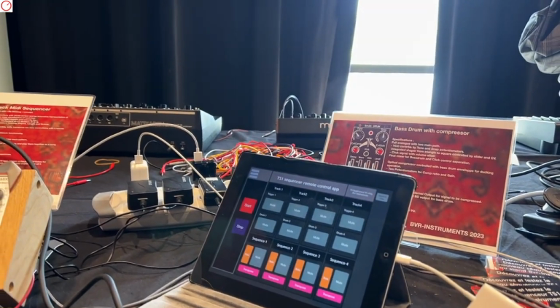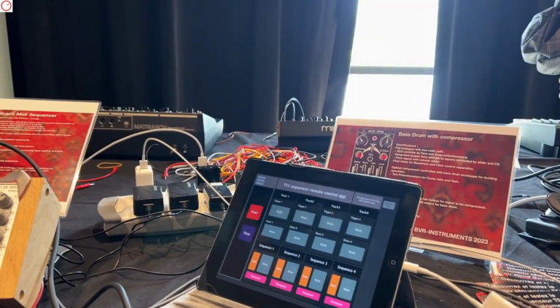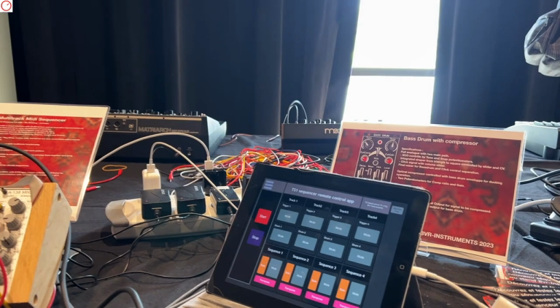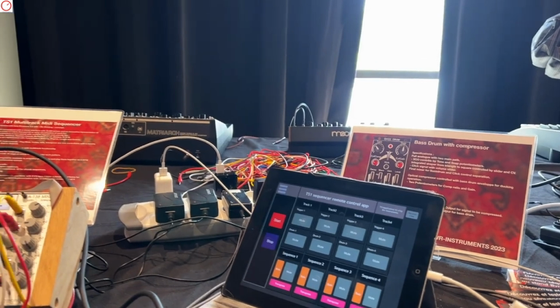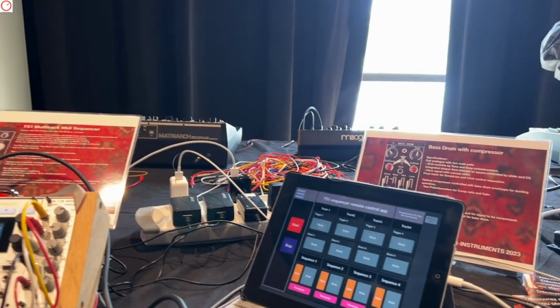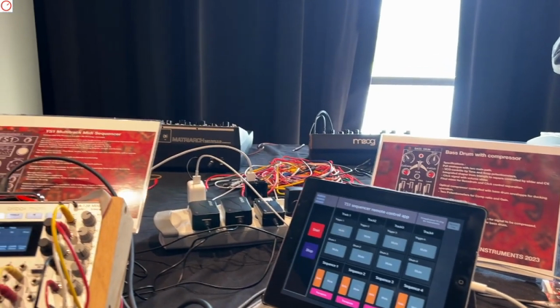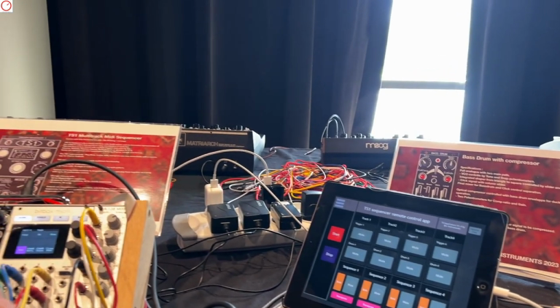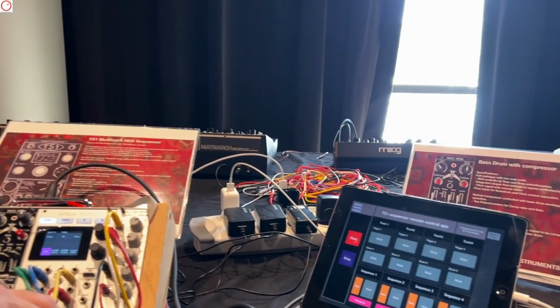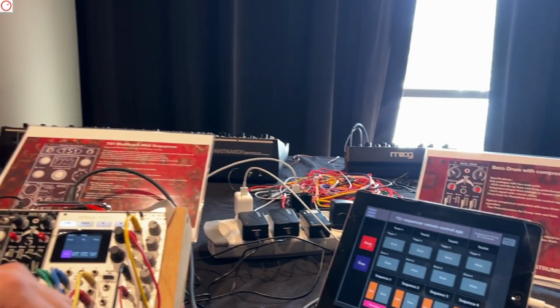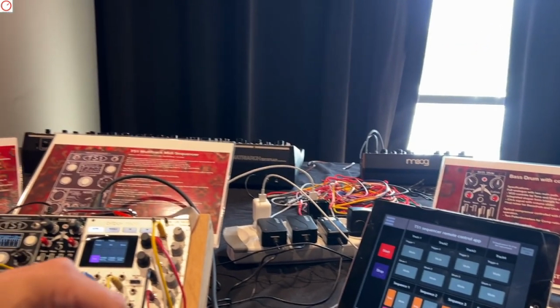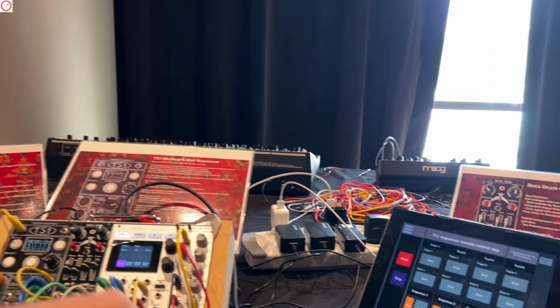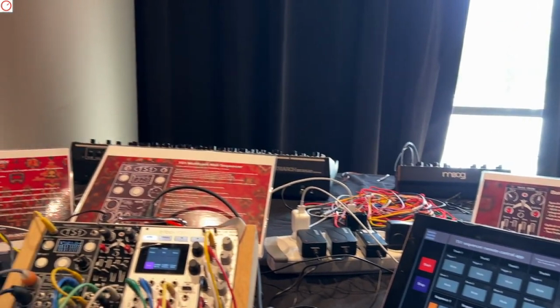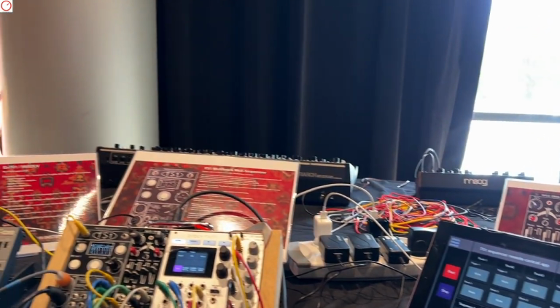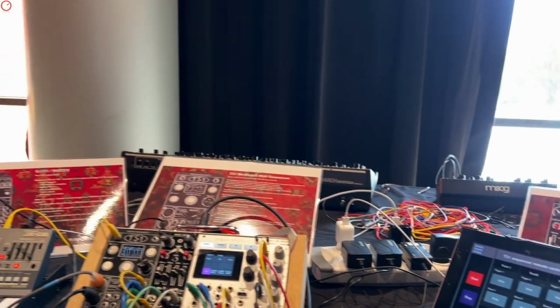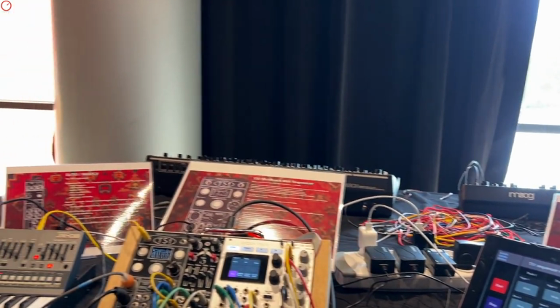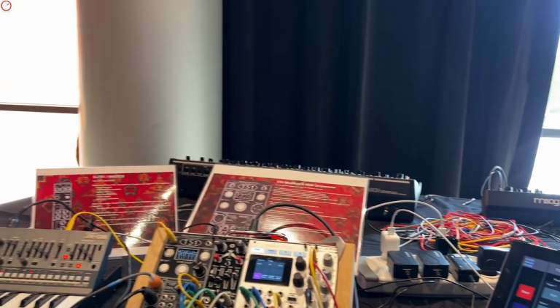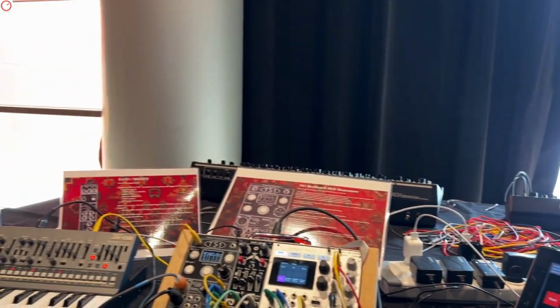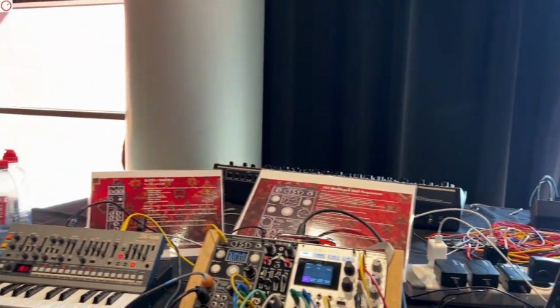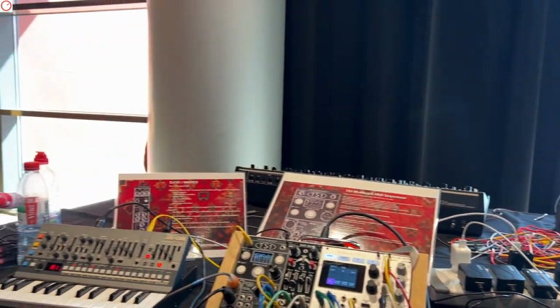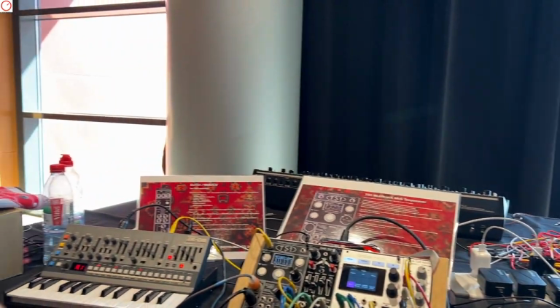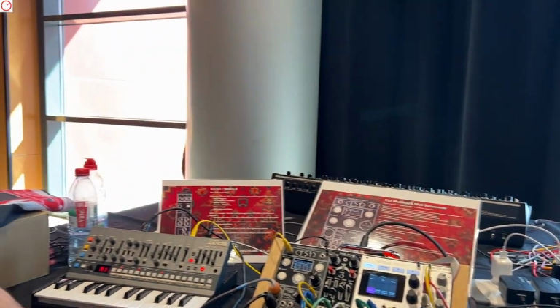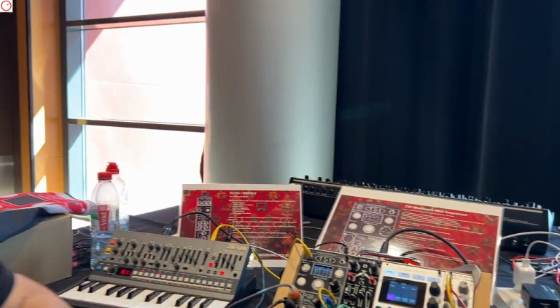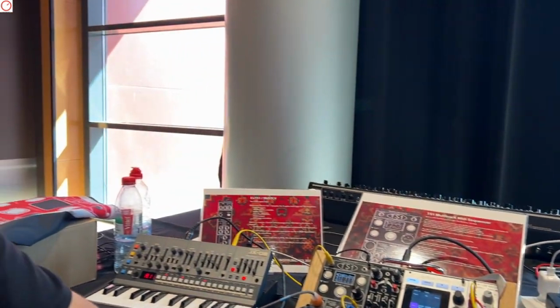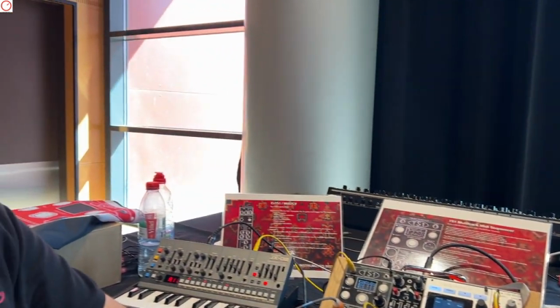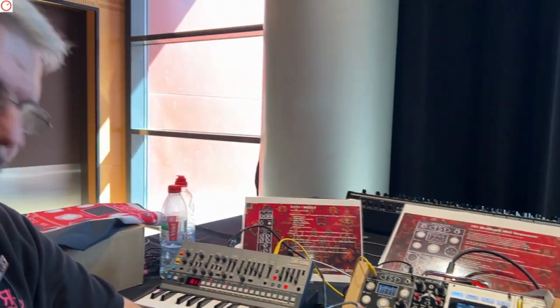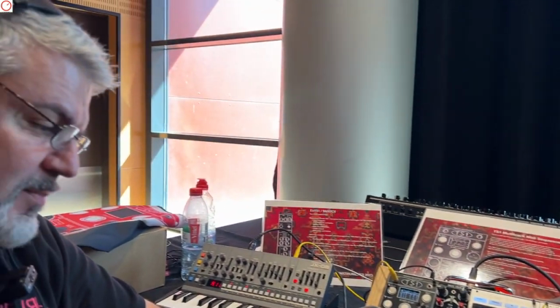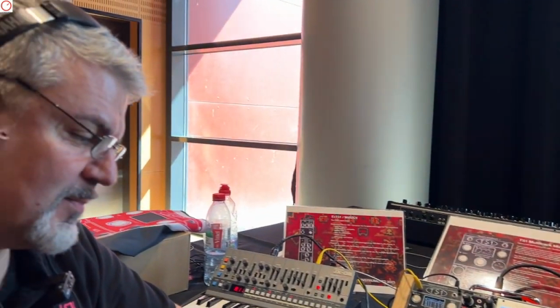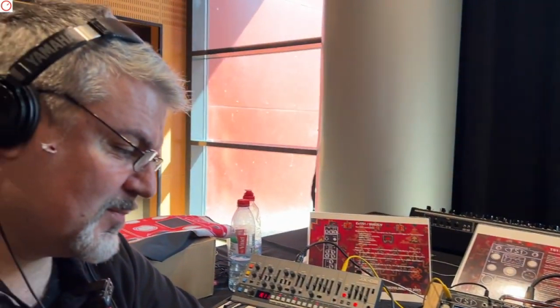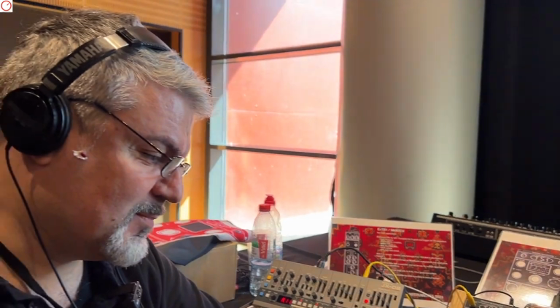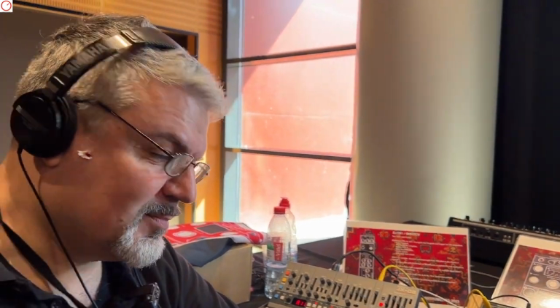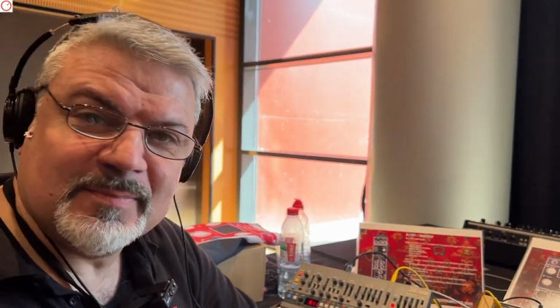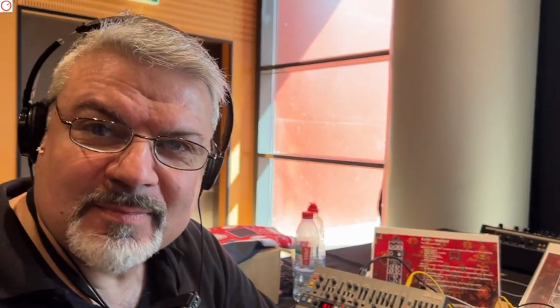It's 2023. I'm here on the booth of BVR Instruments from France. I'm here with Bruno.